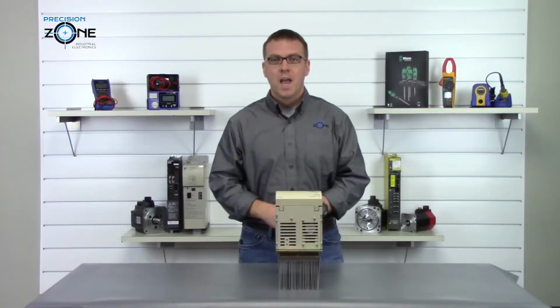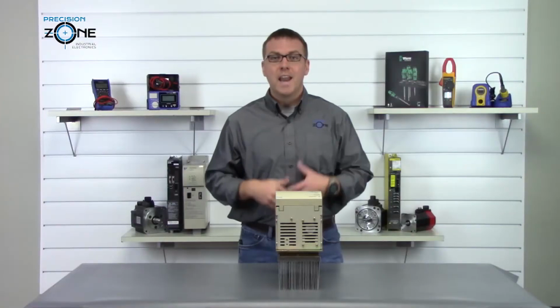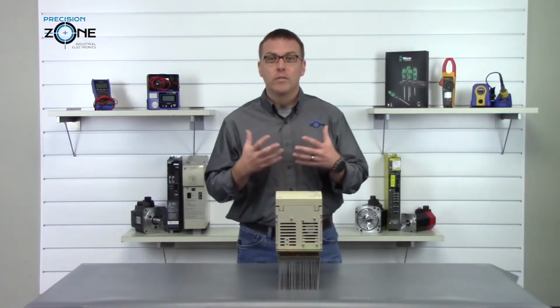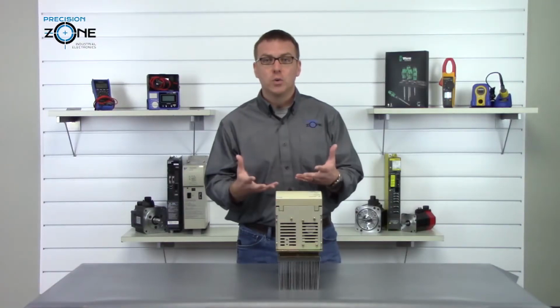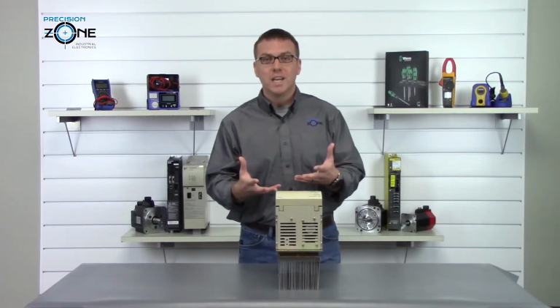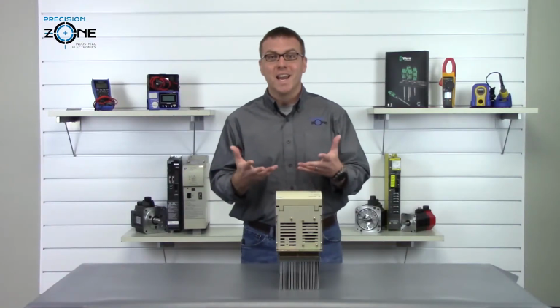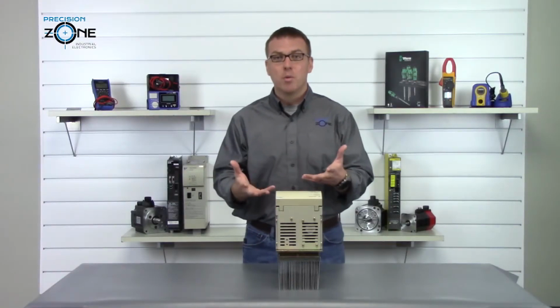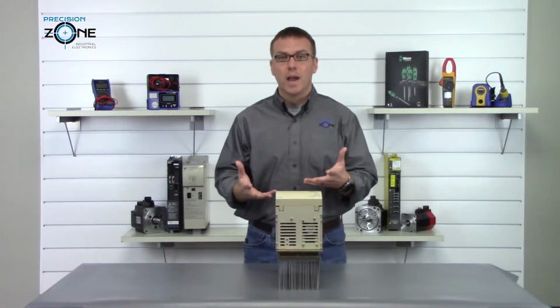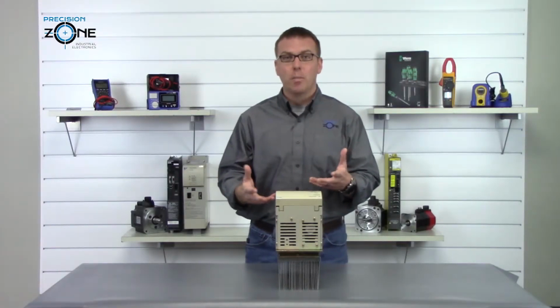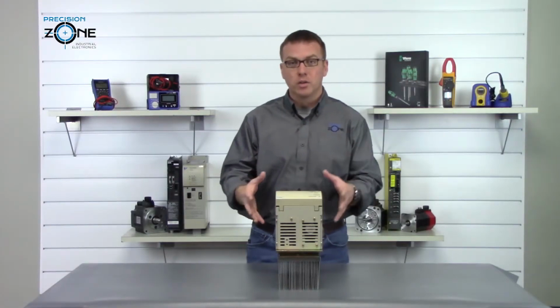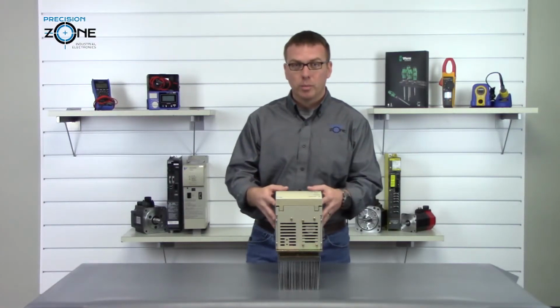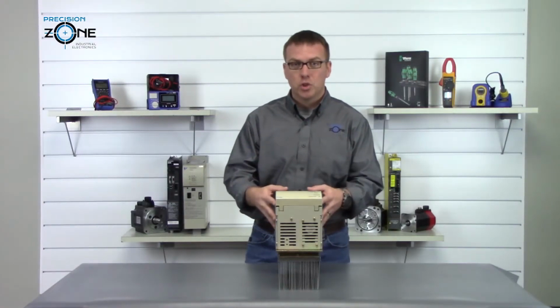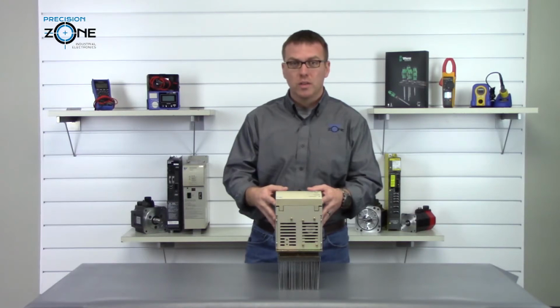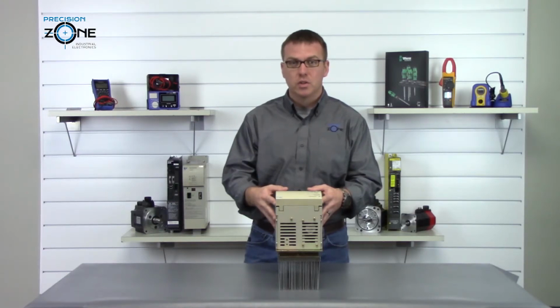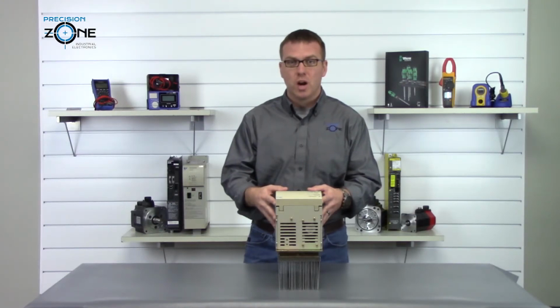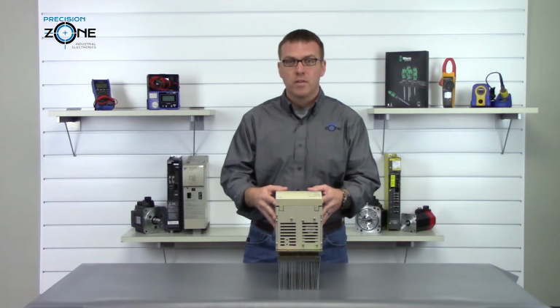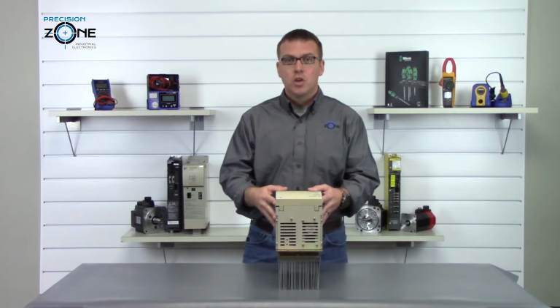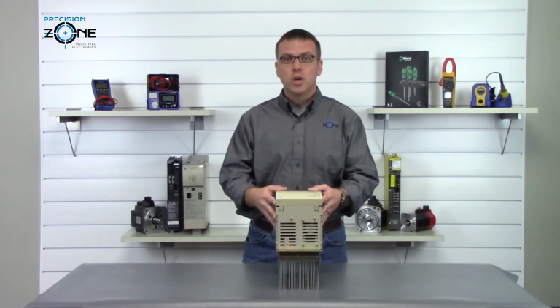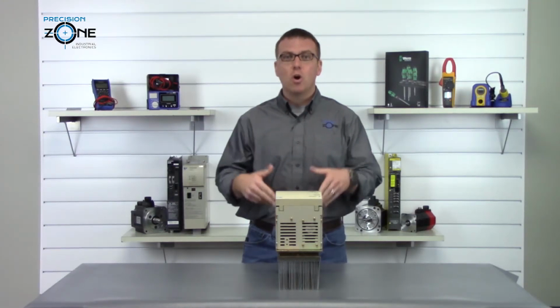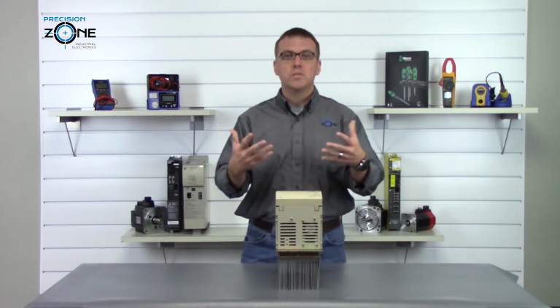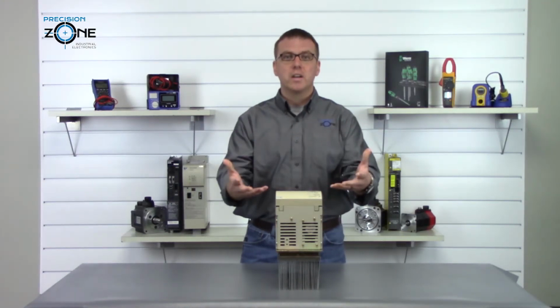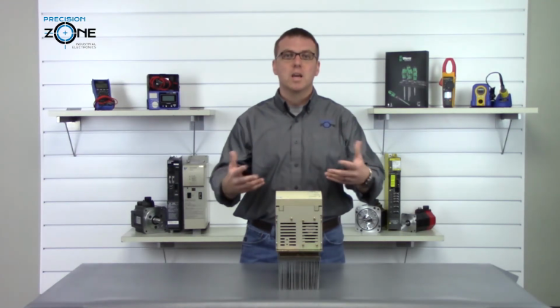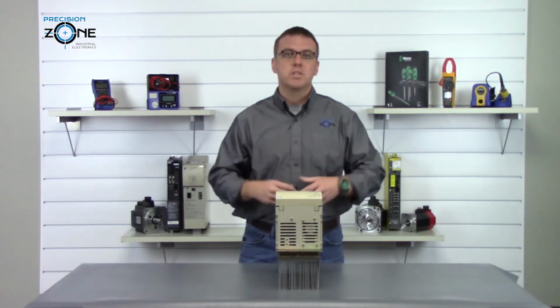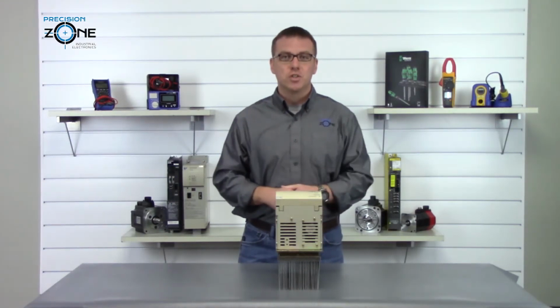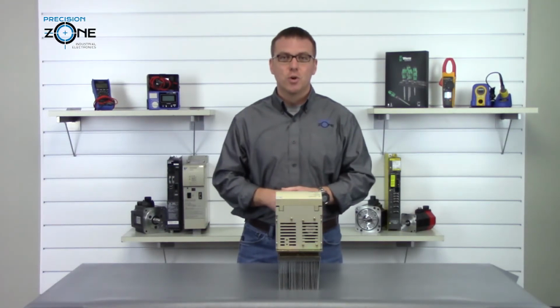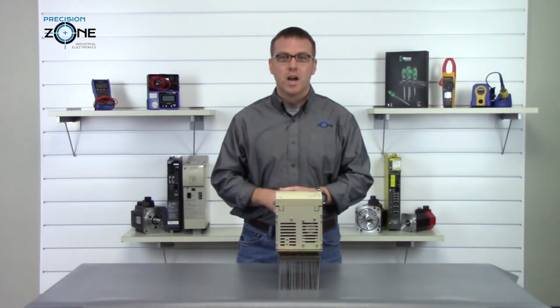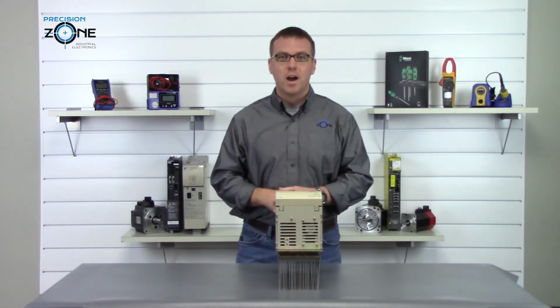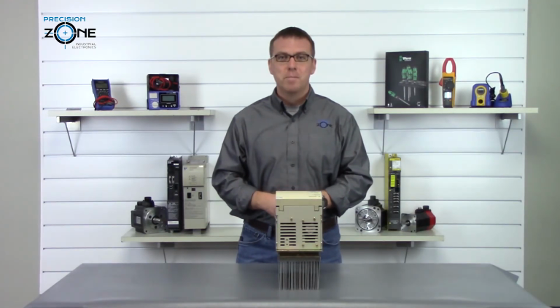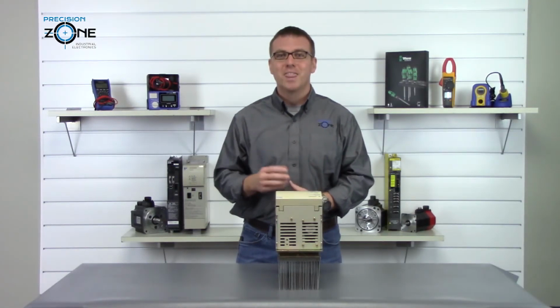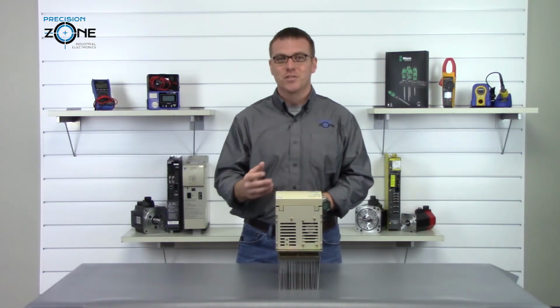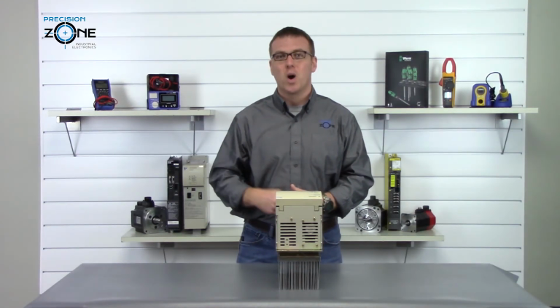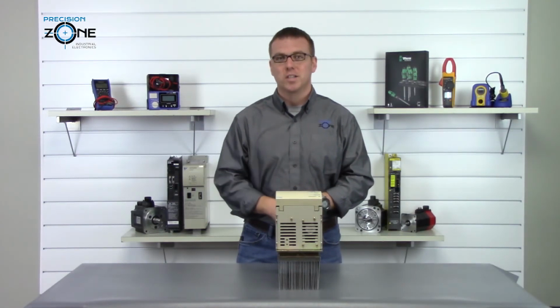If you need any more help troubleshooting this drive, you can always find us at PrecisionZone.com. Thanks for watching.